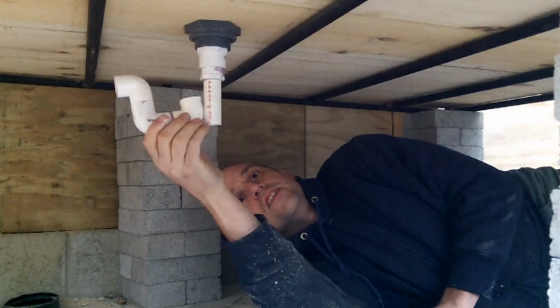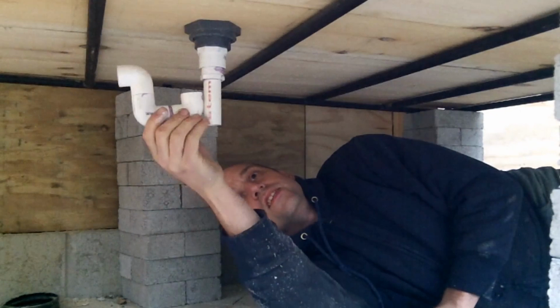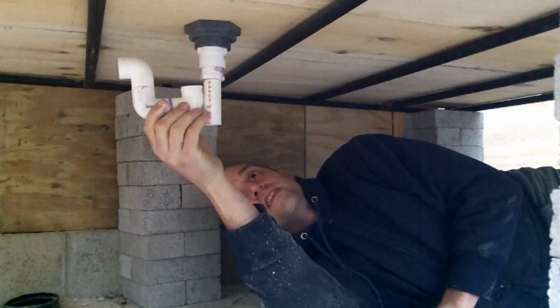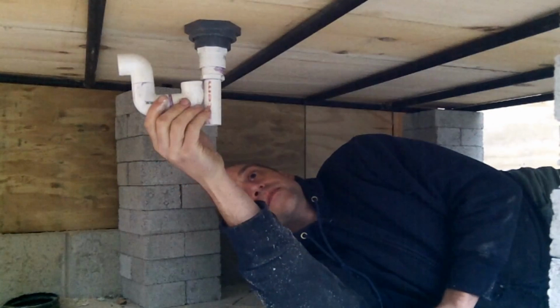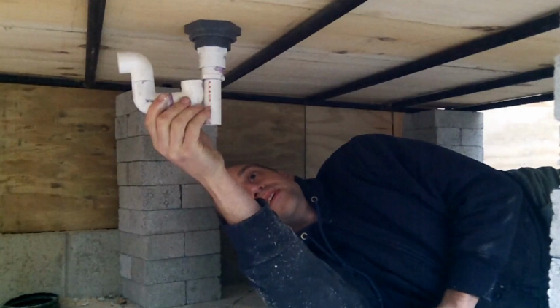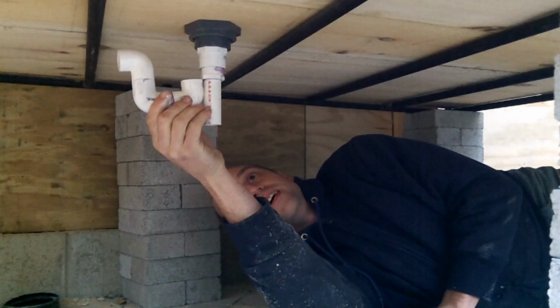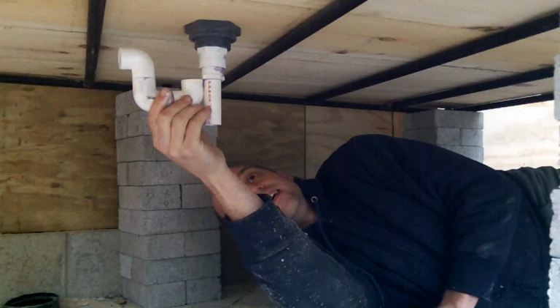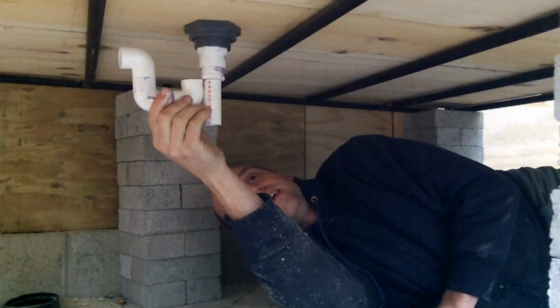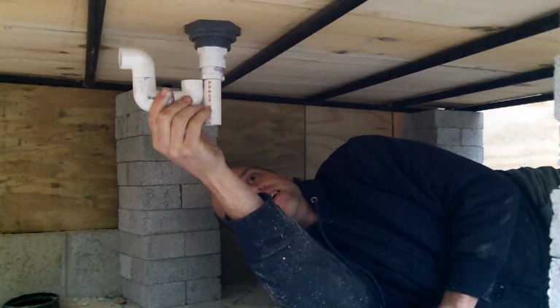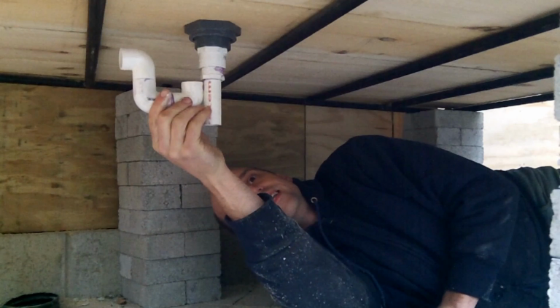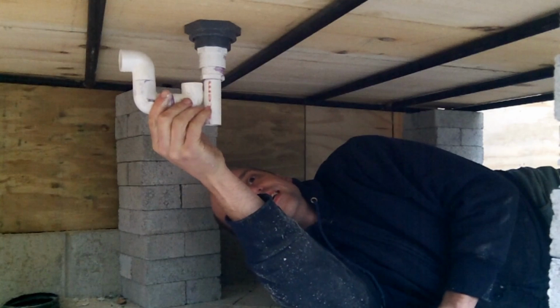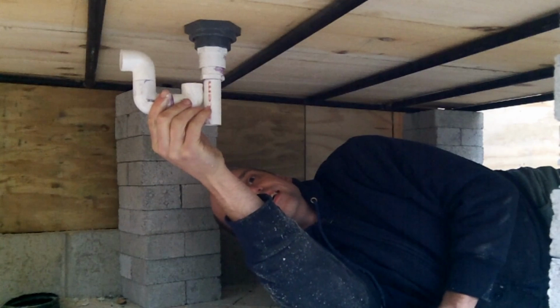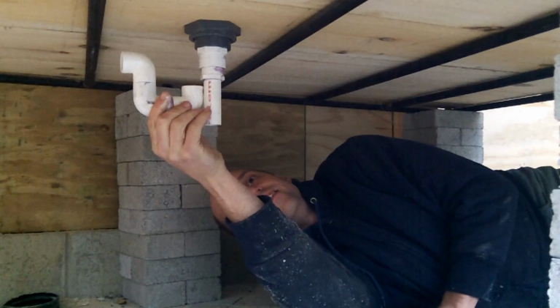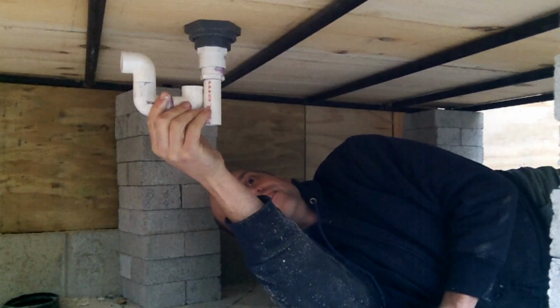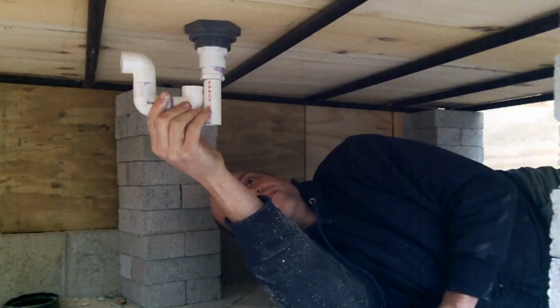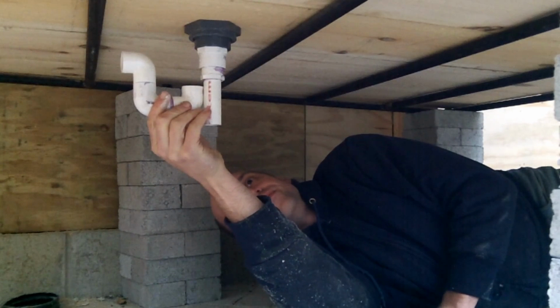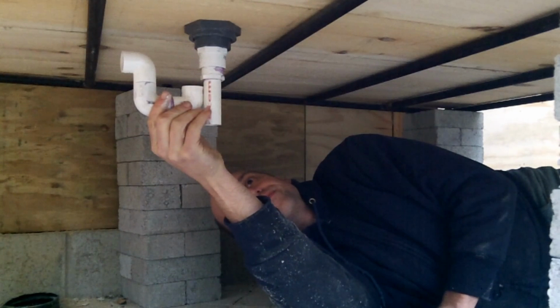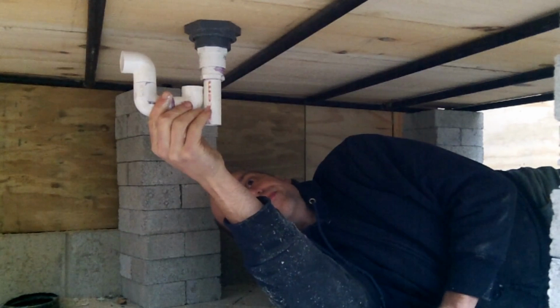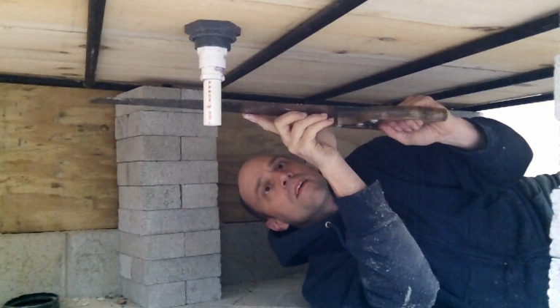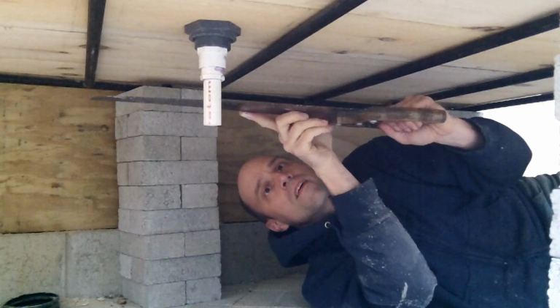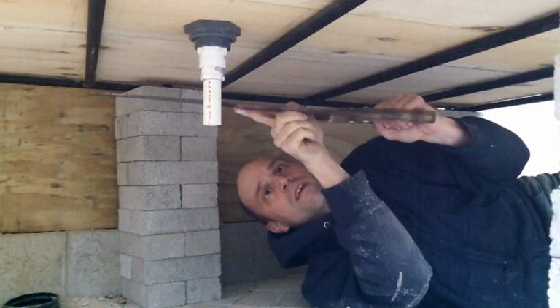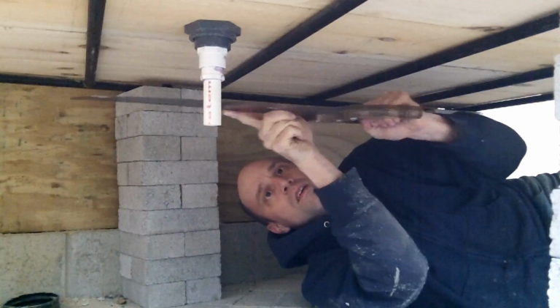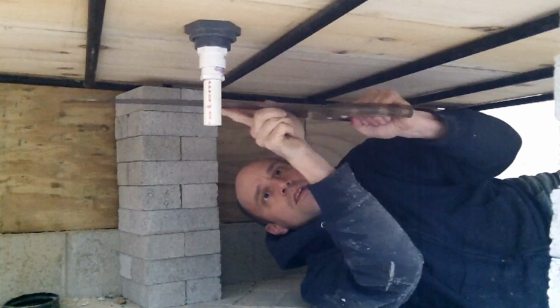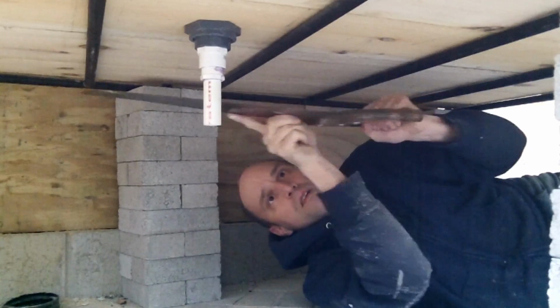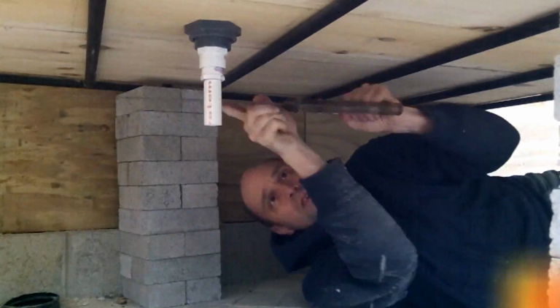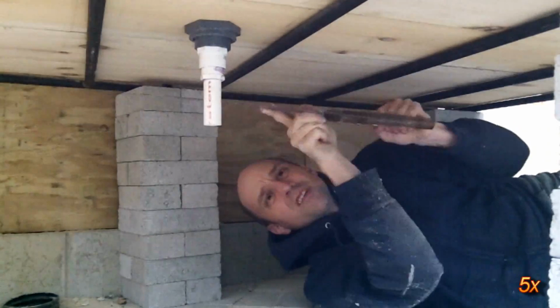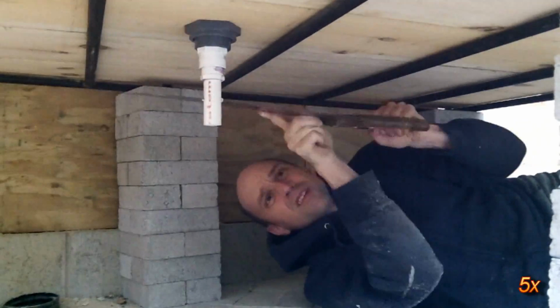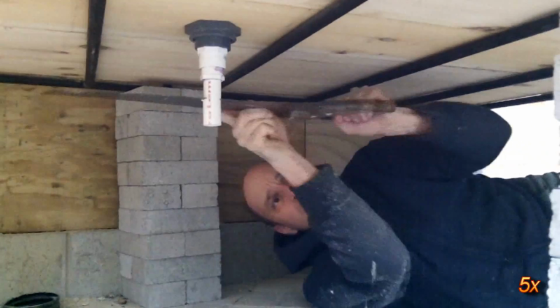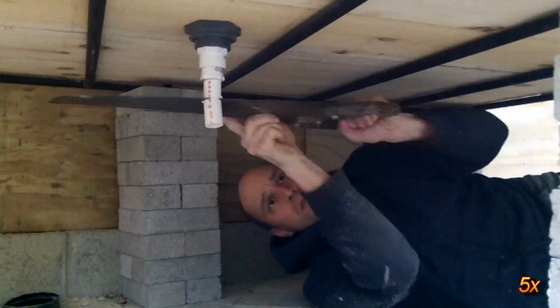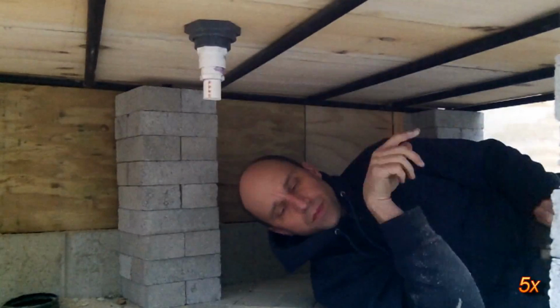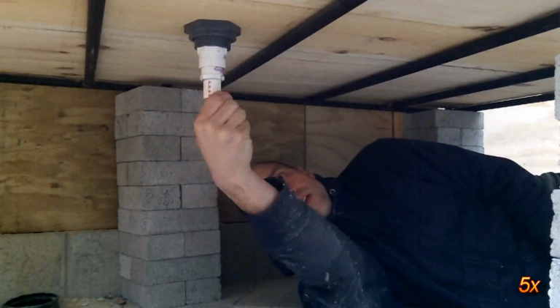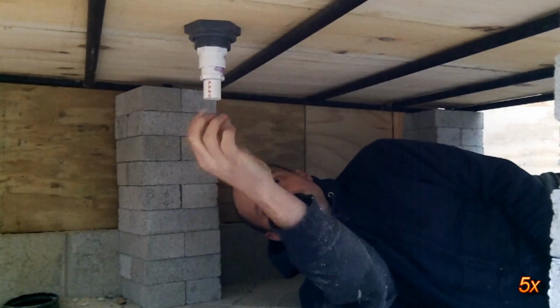This was the first time I installed the trap, so I actually made the pipe too long and cut it down to keep the trap close to the bottom of the bed.